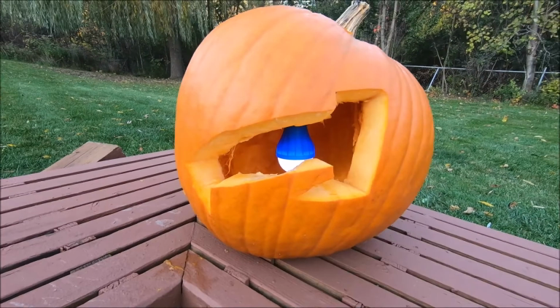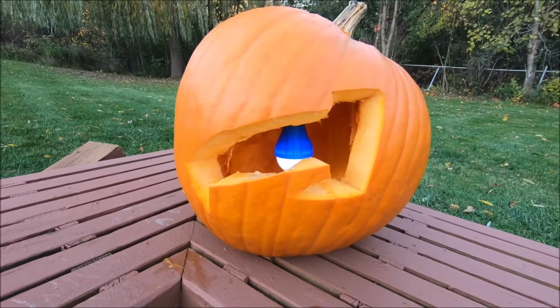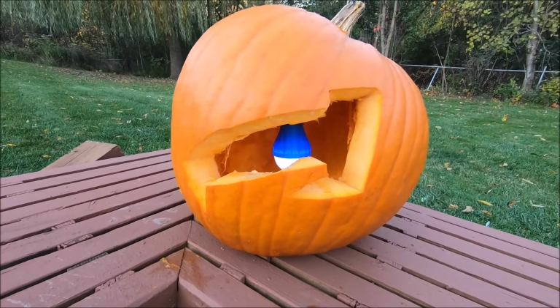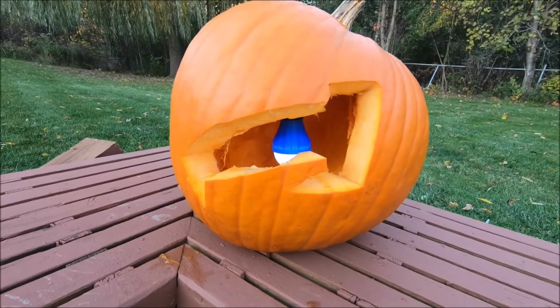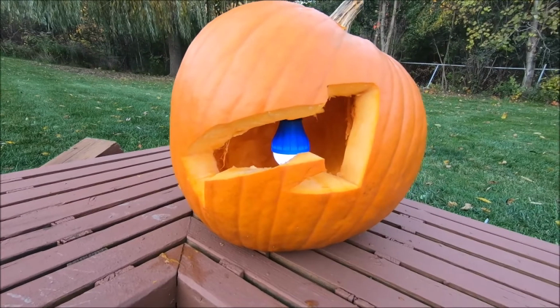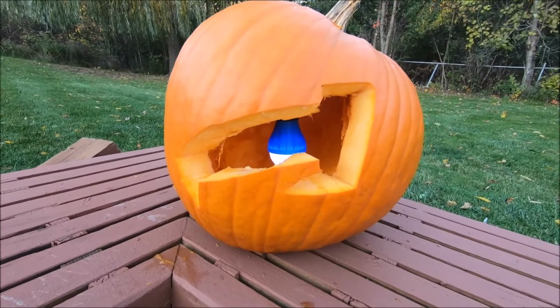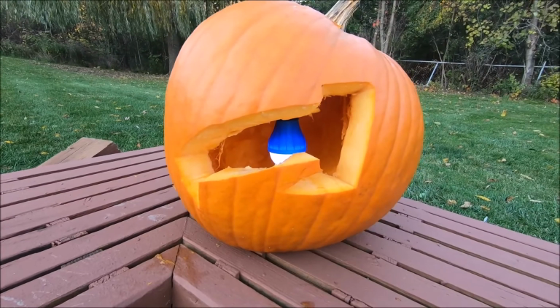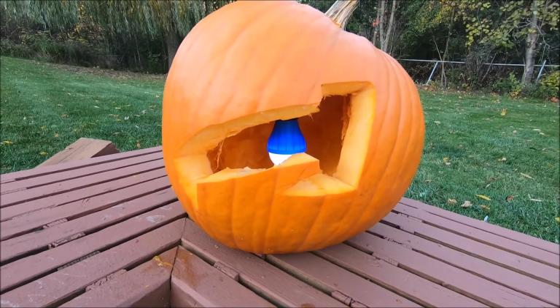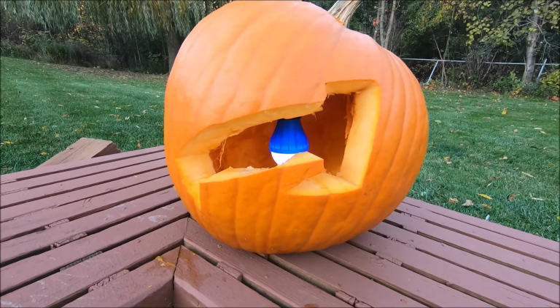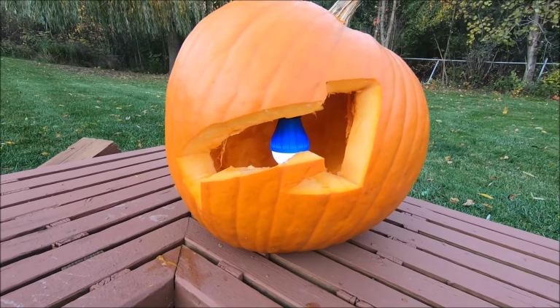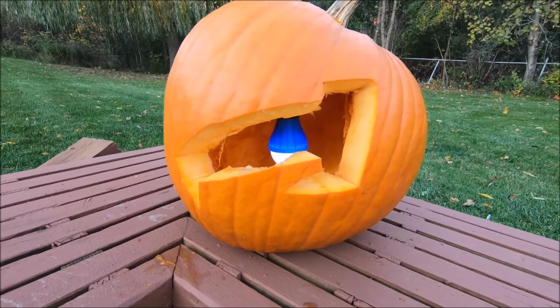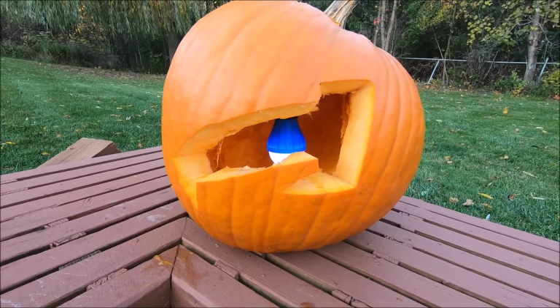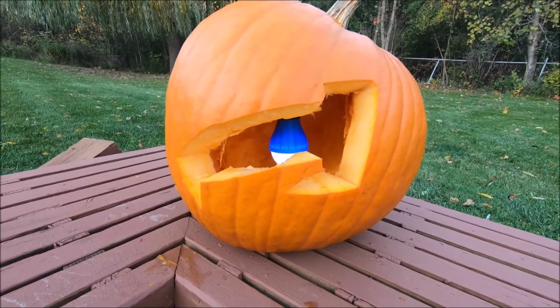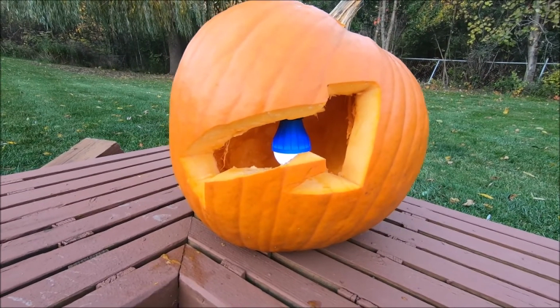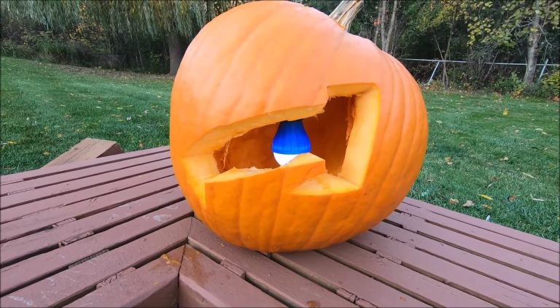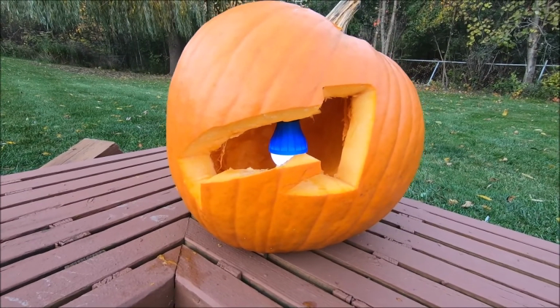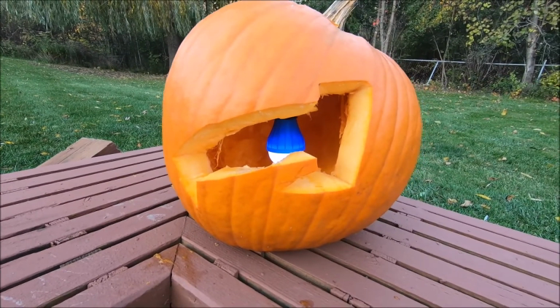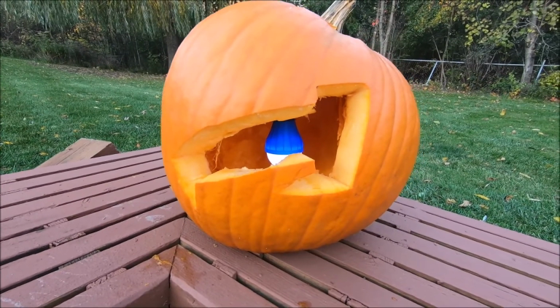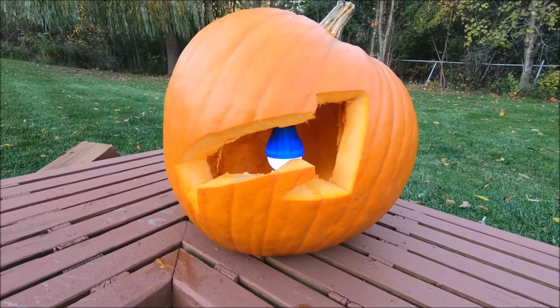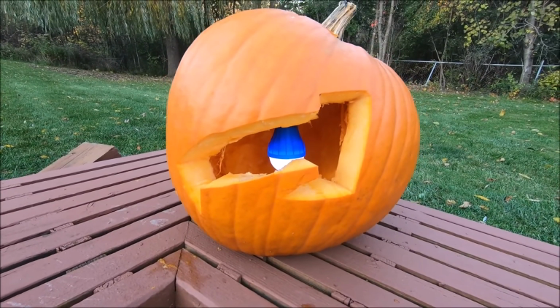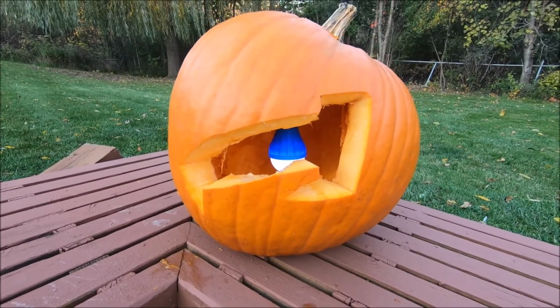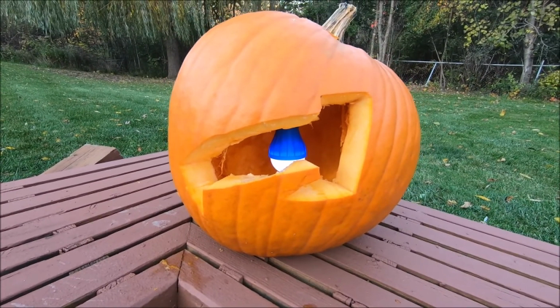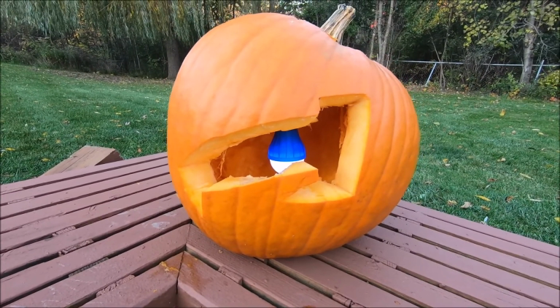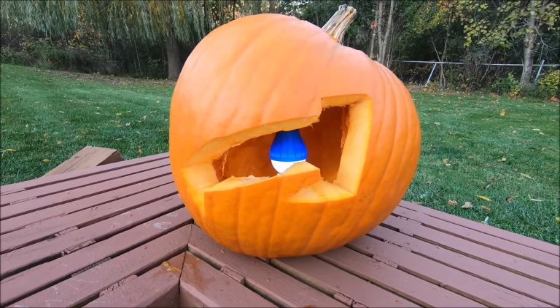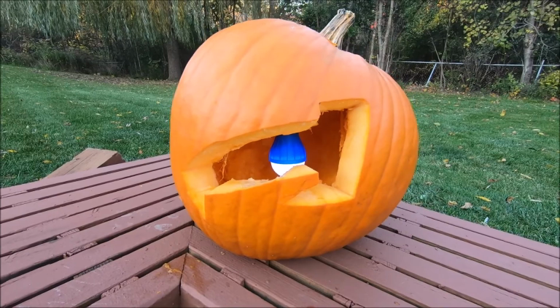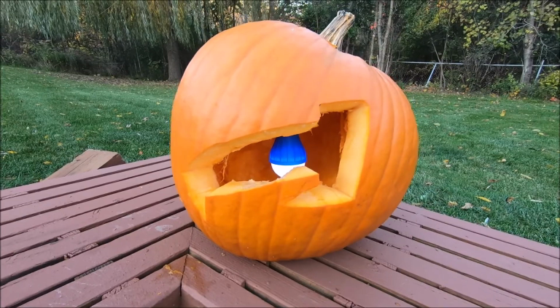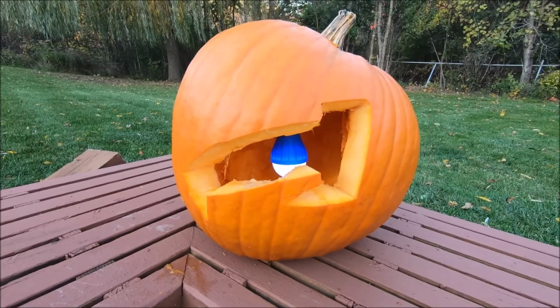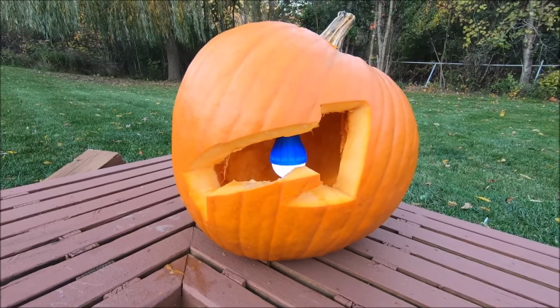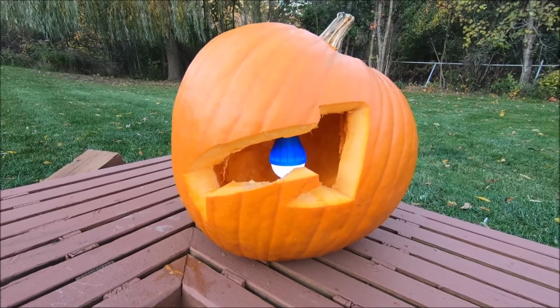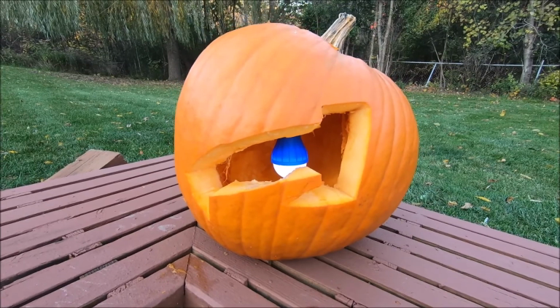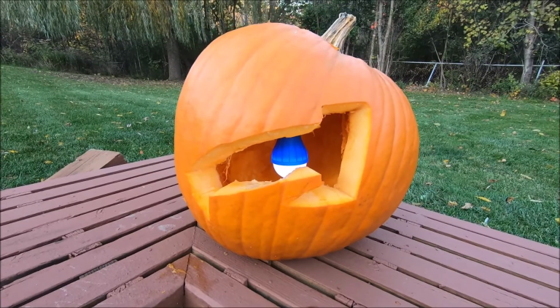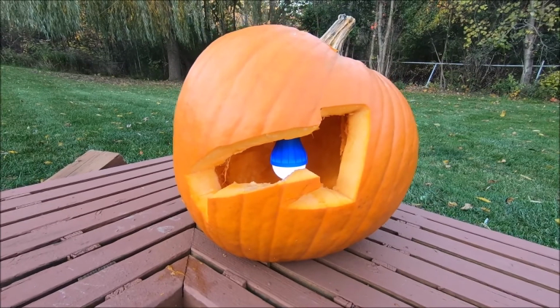Anyways, I'm going to use this little lantern to light my pumpkin, but let's go inside and check up on our pumpkin seeds.